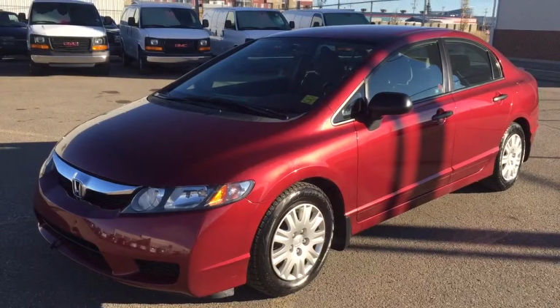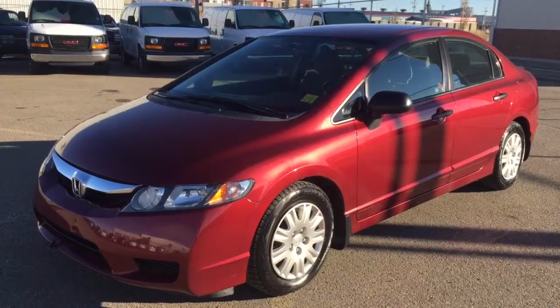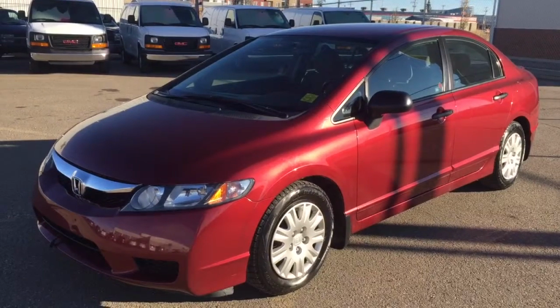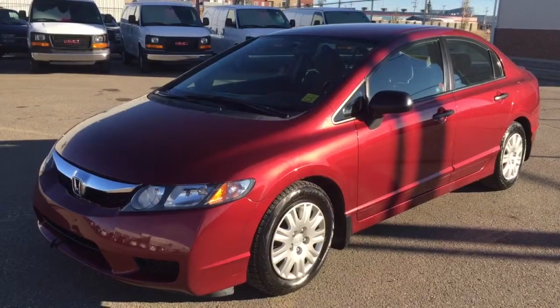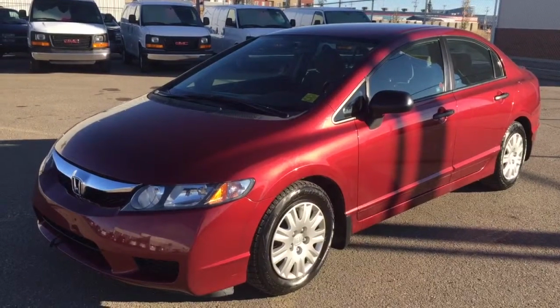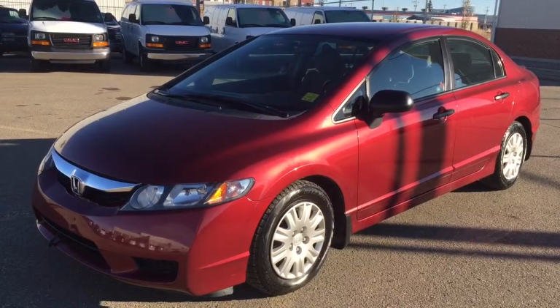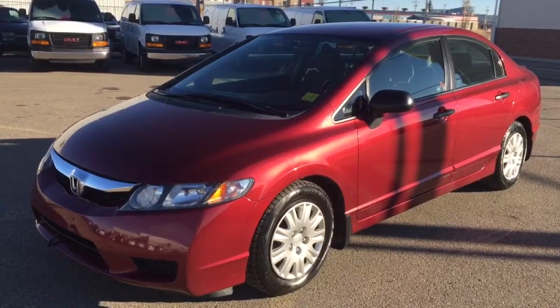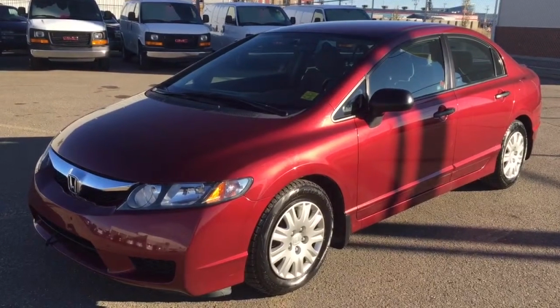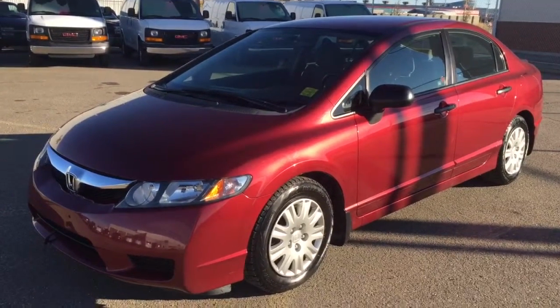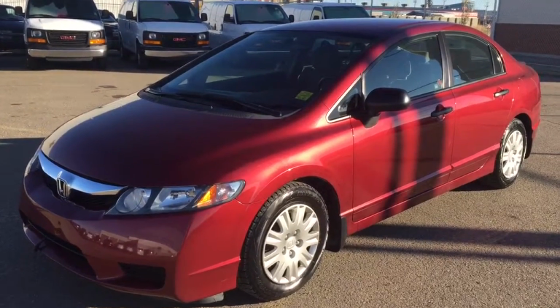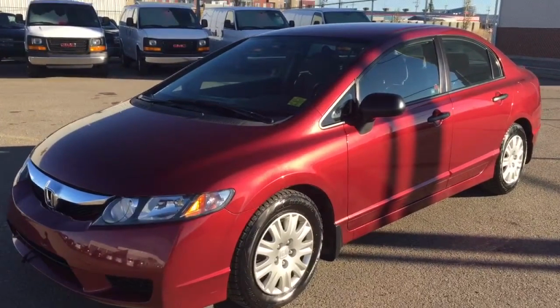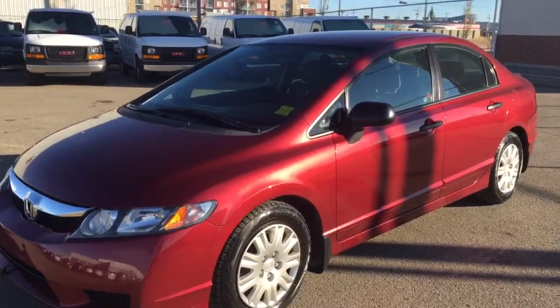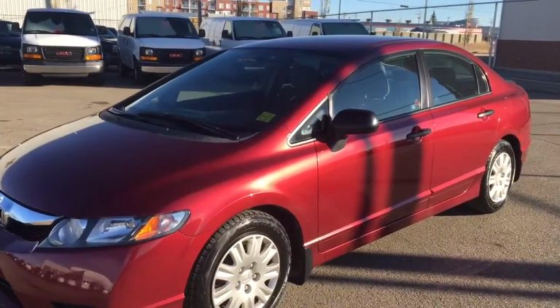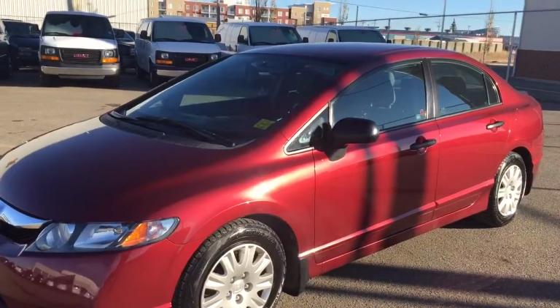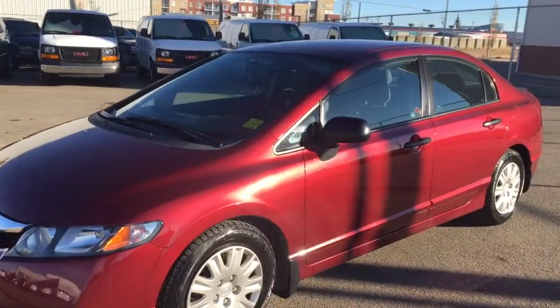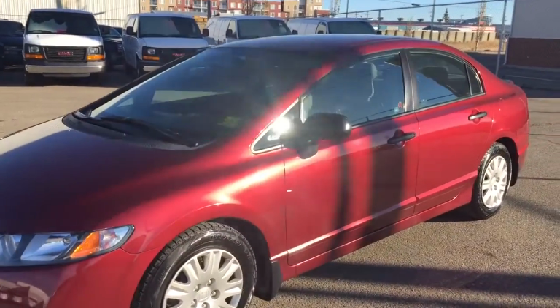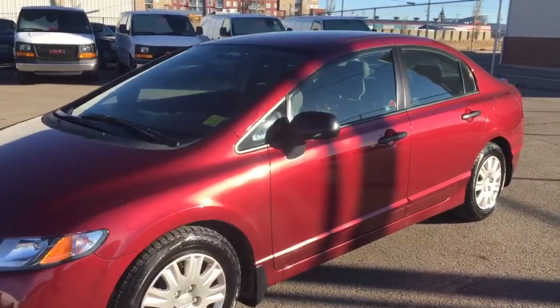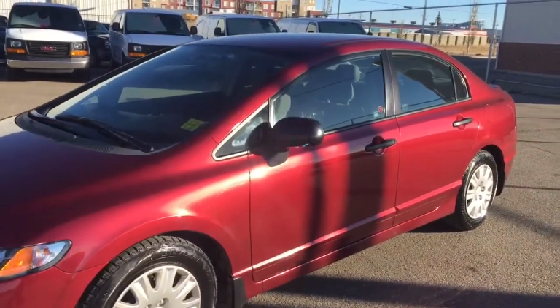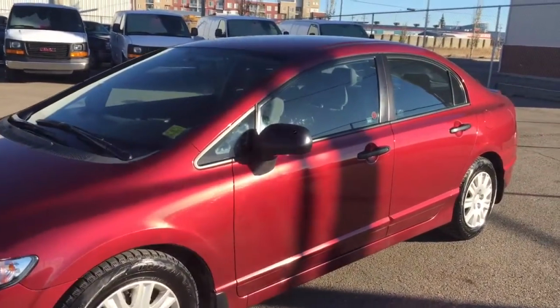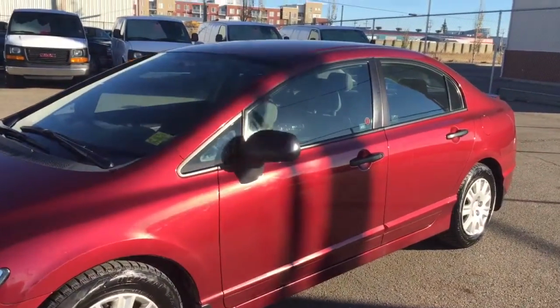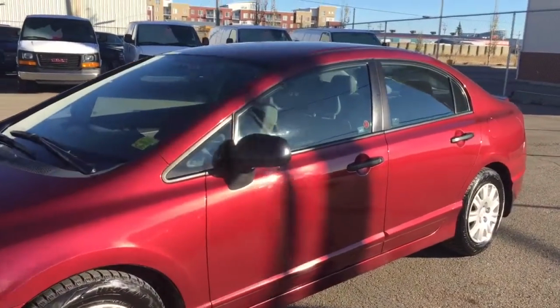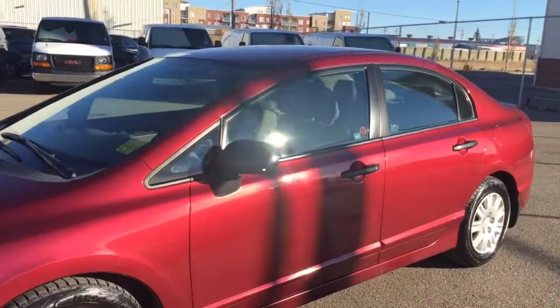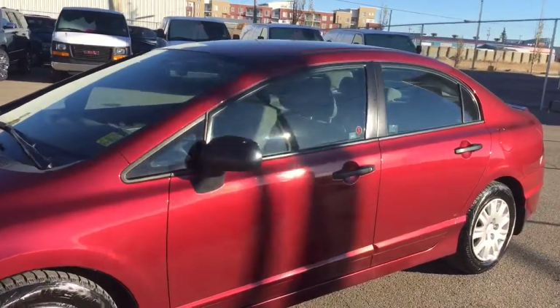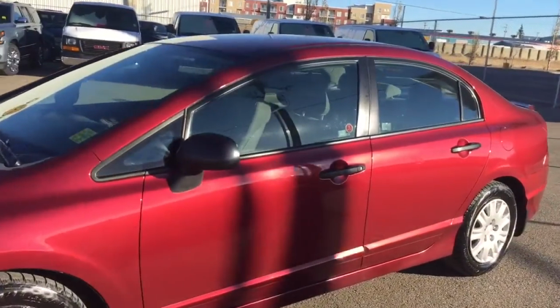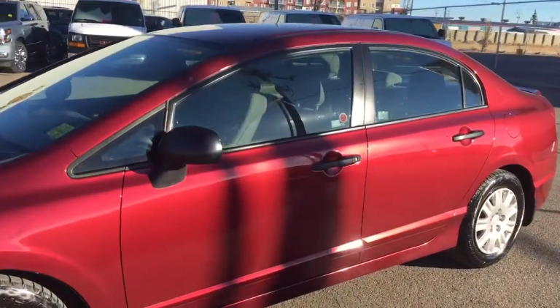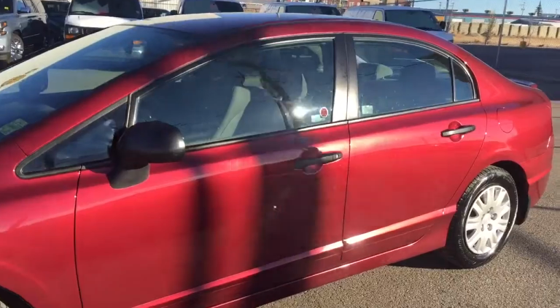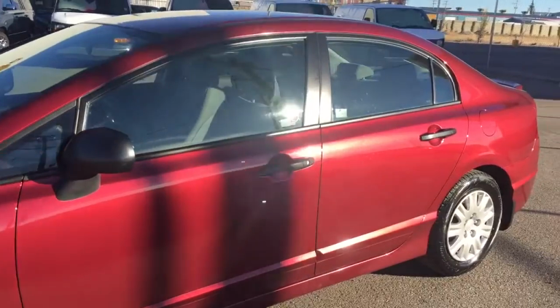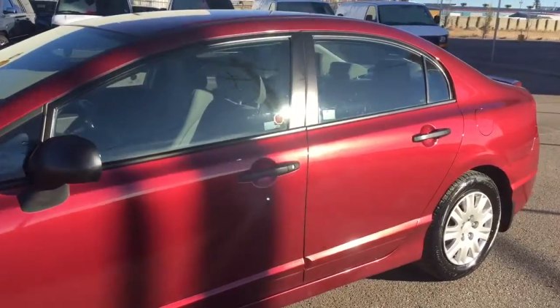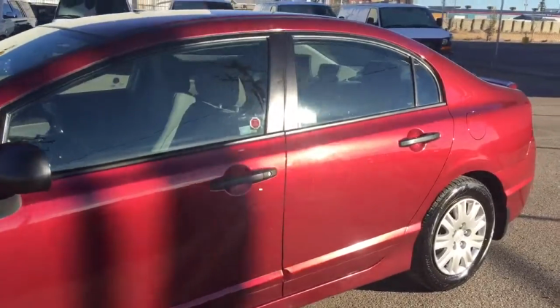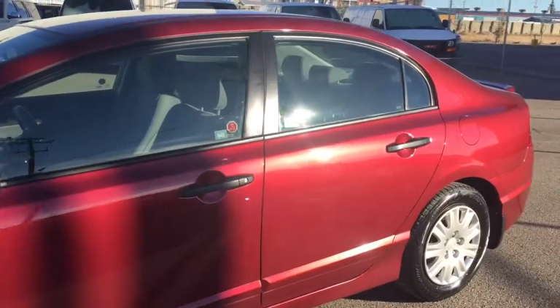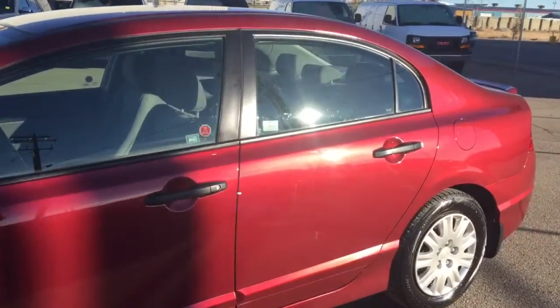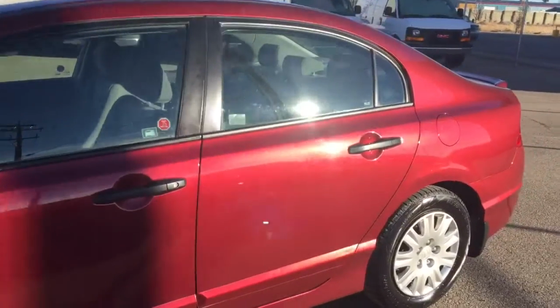Welcome to Davis Chevrolet. This is a pre-owned 2009 Honda Civic in the color red.